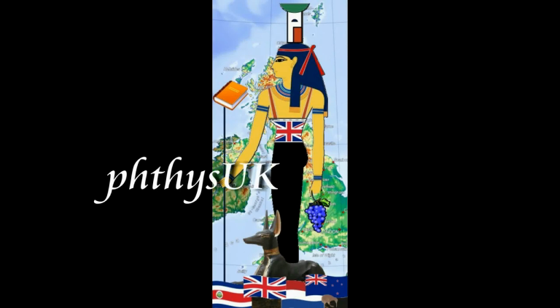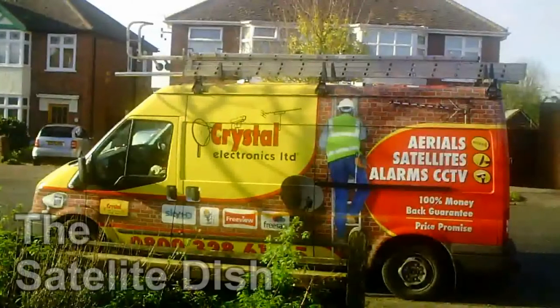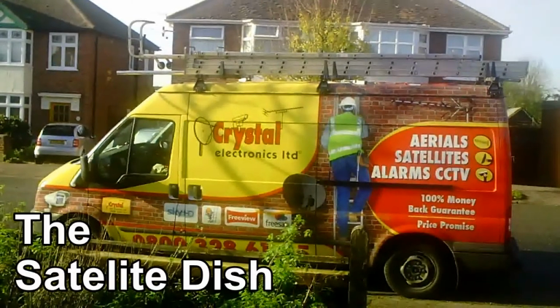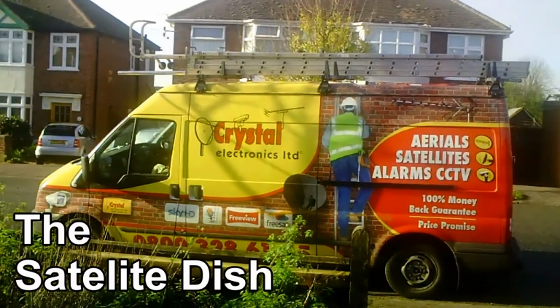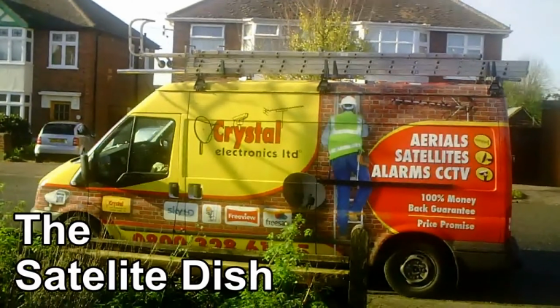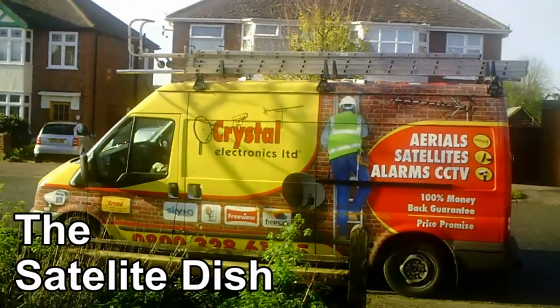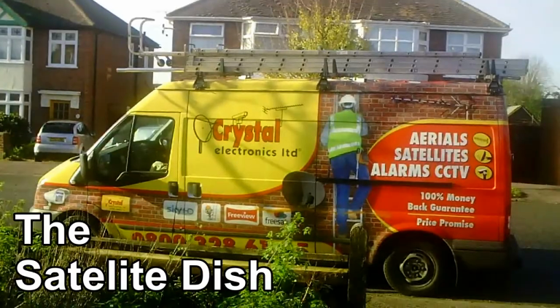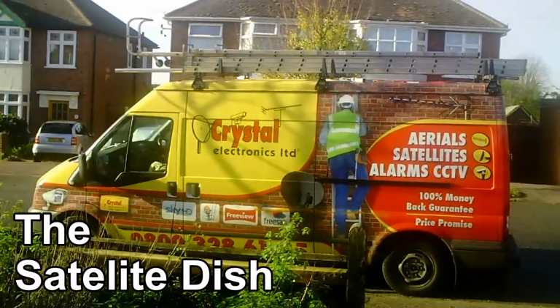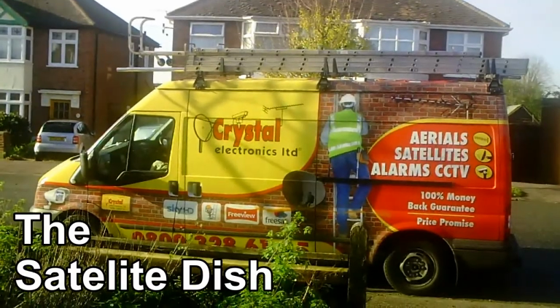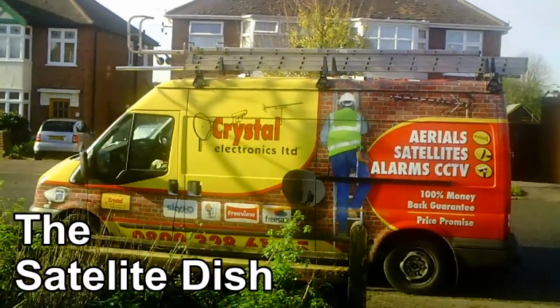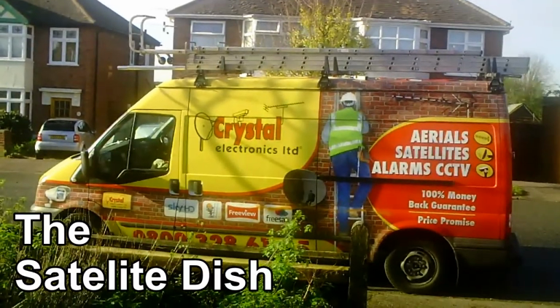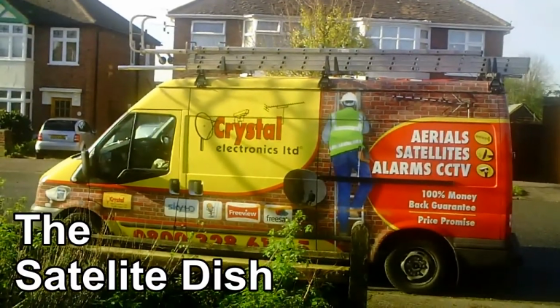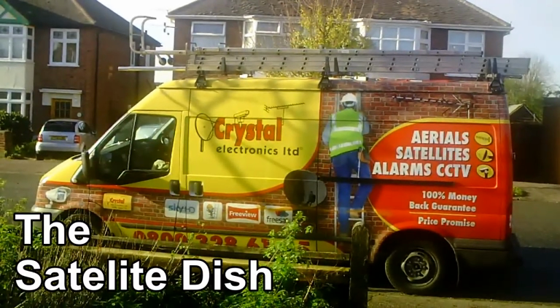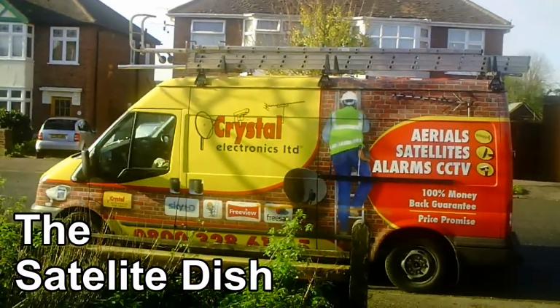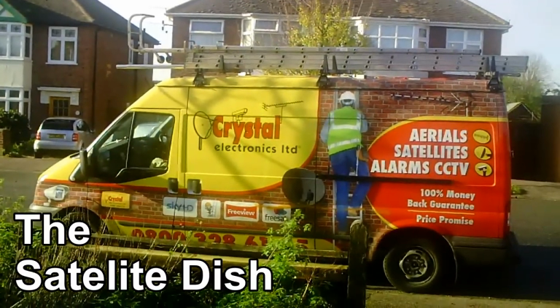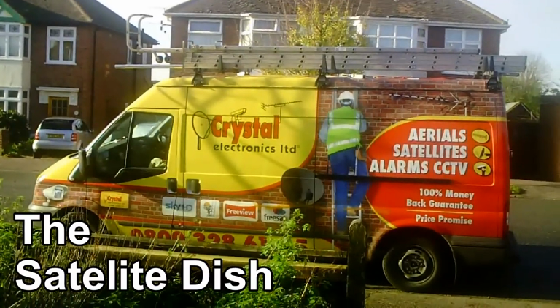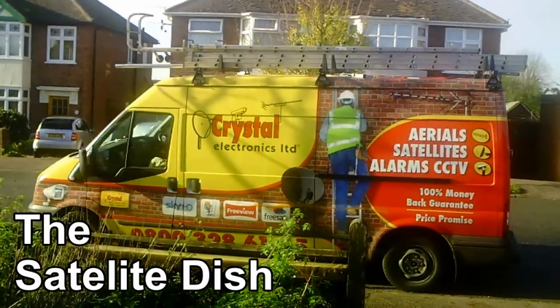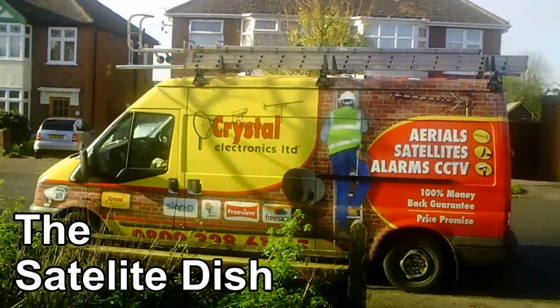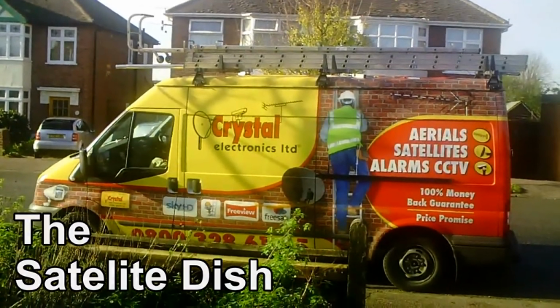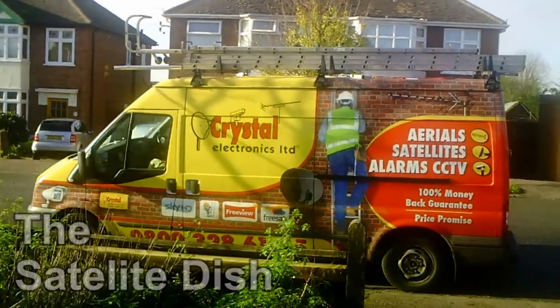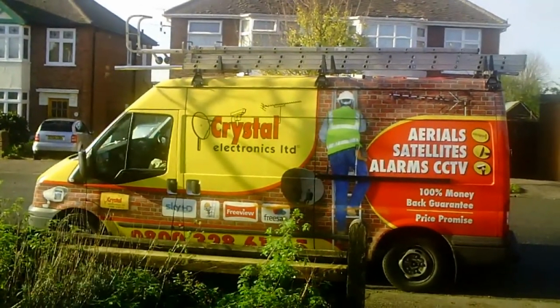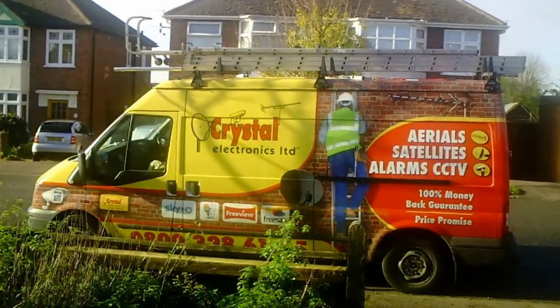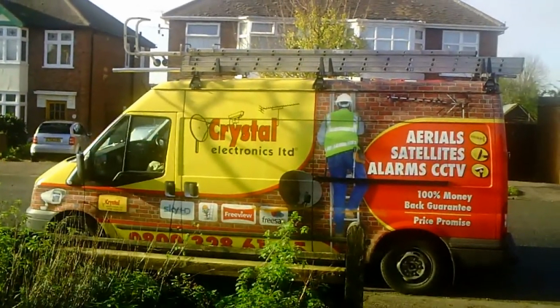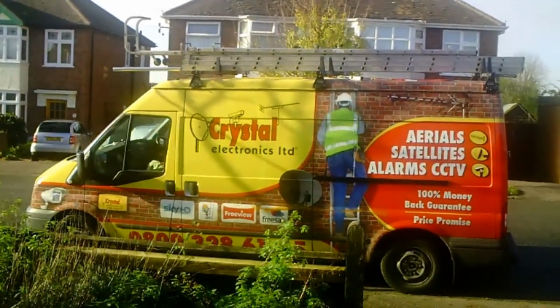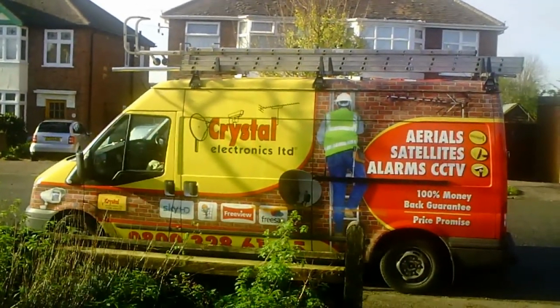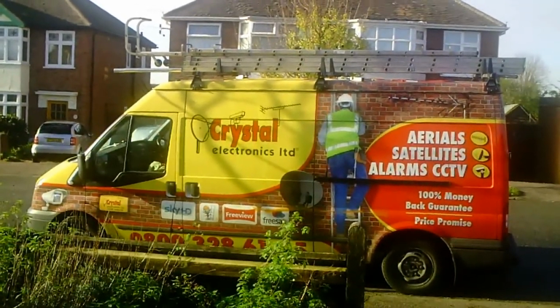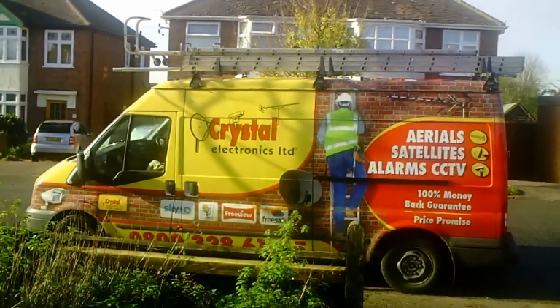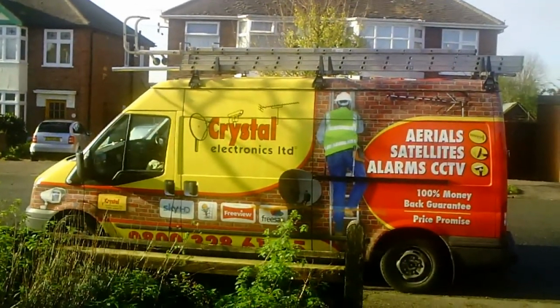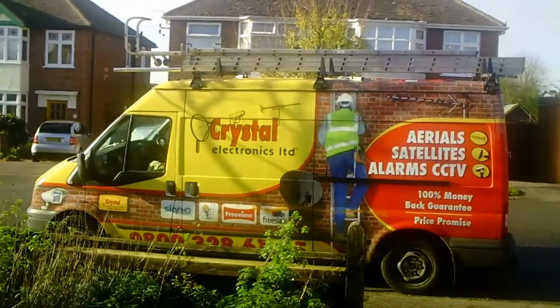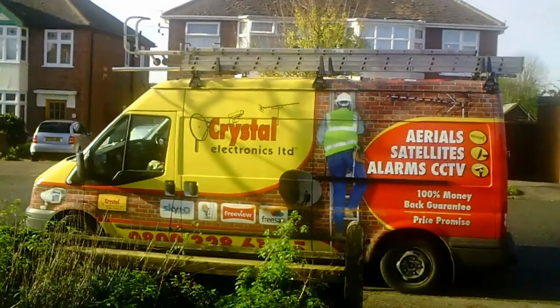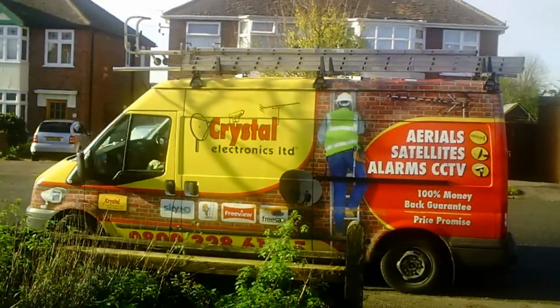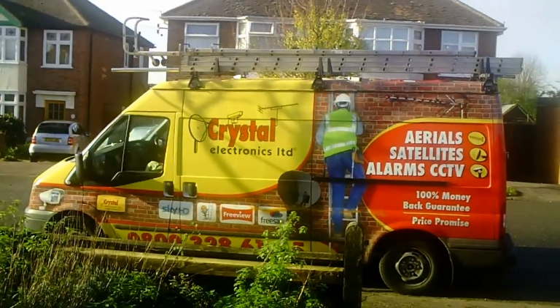I've decided to treat myself to something I've wanted for a very long time, and that is a full satellite dish.